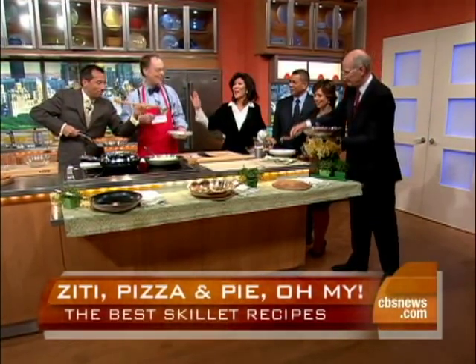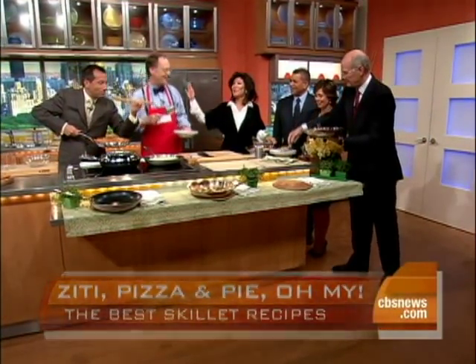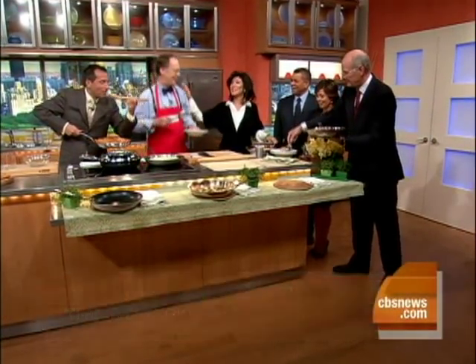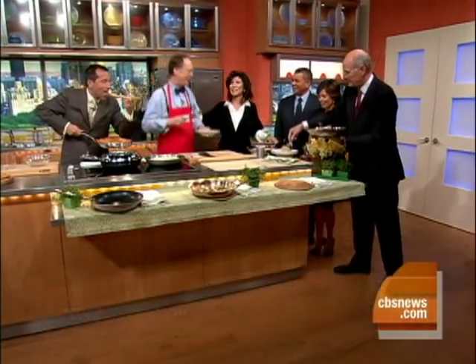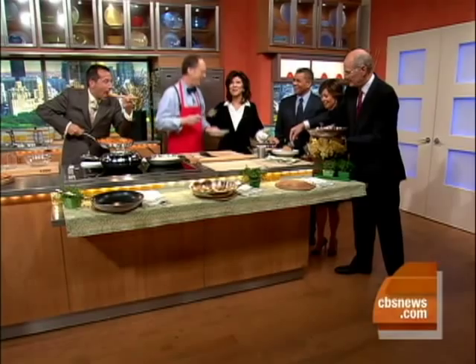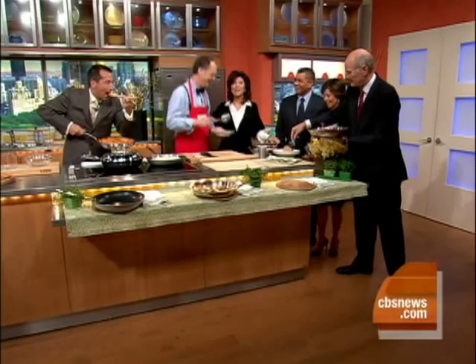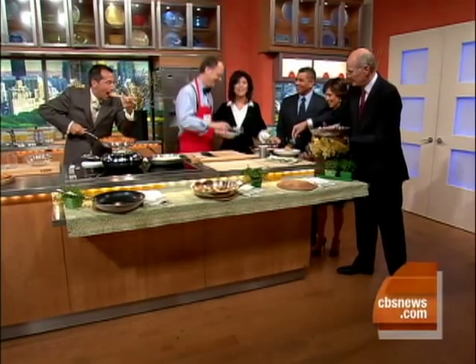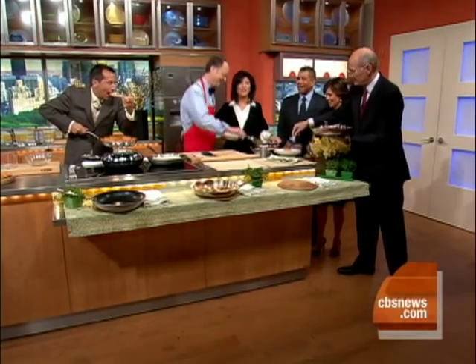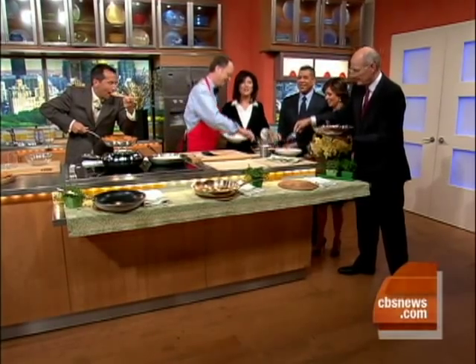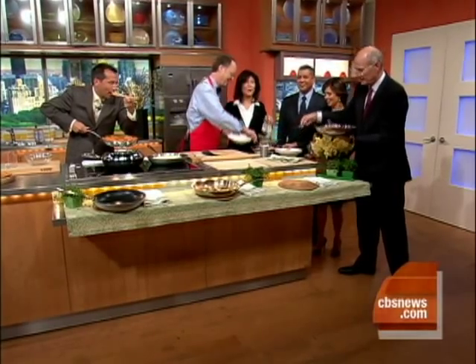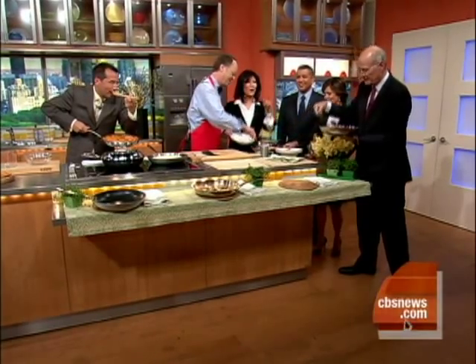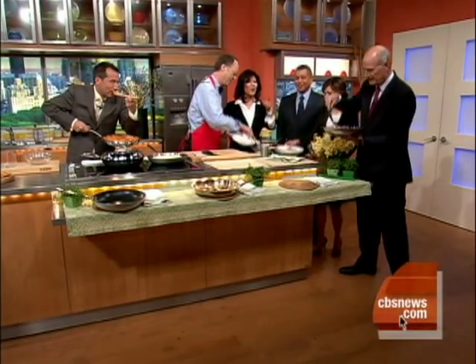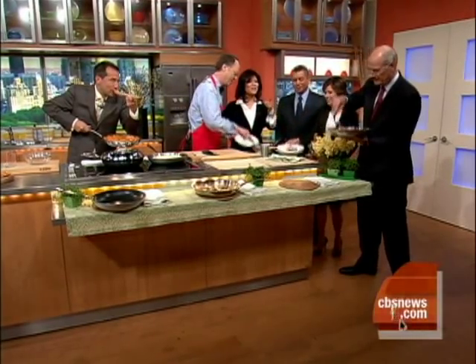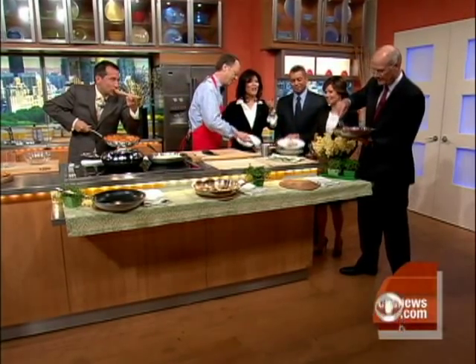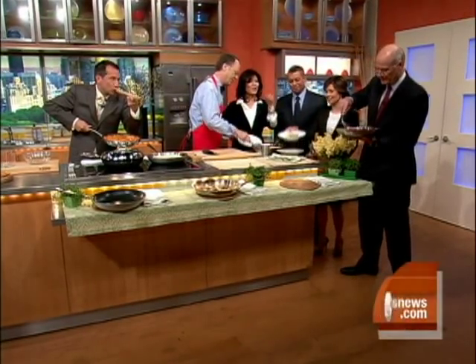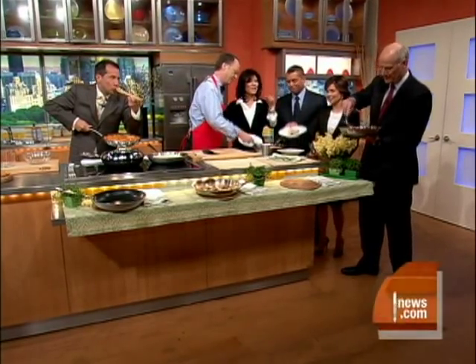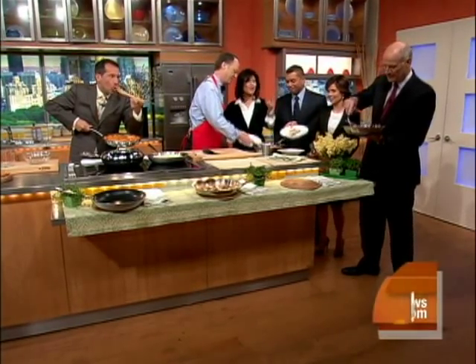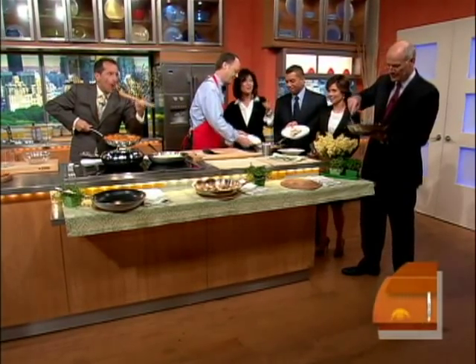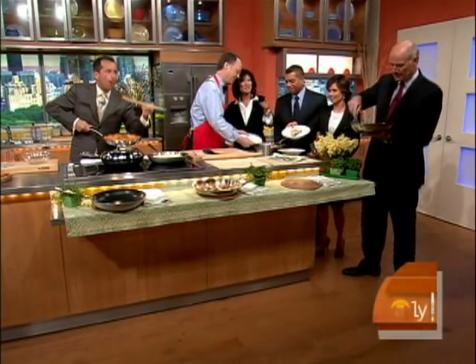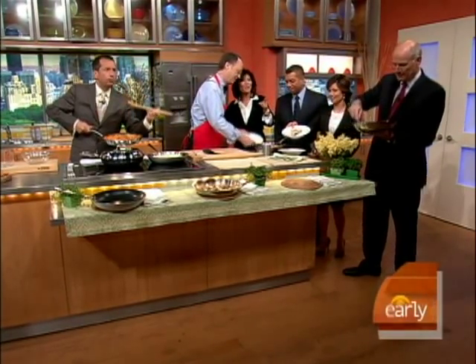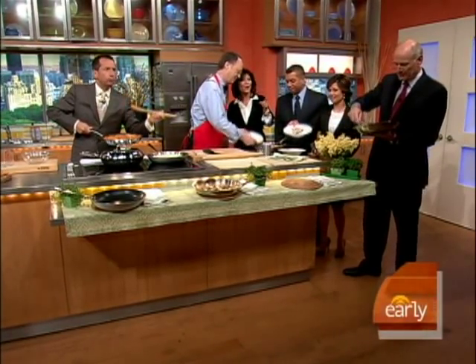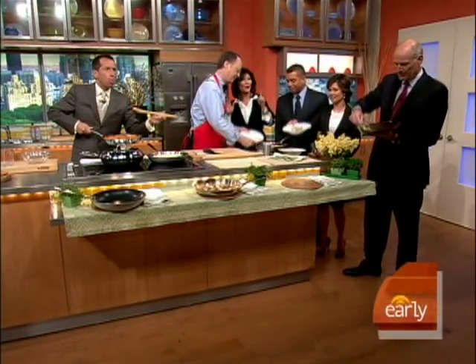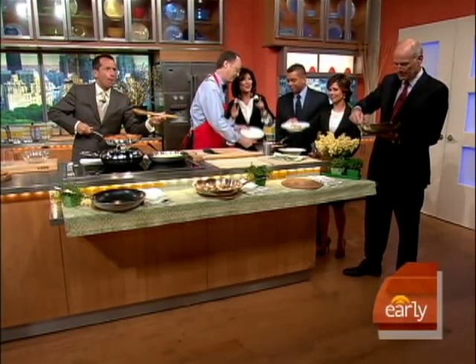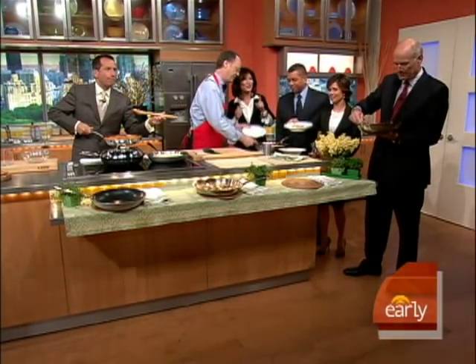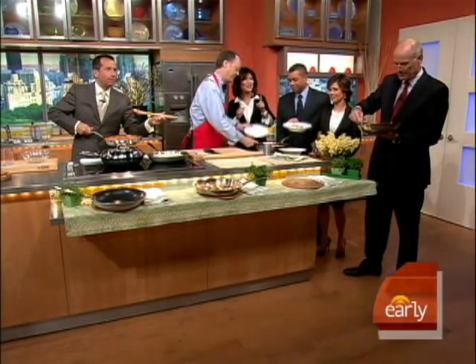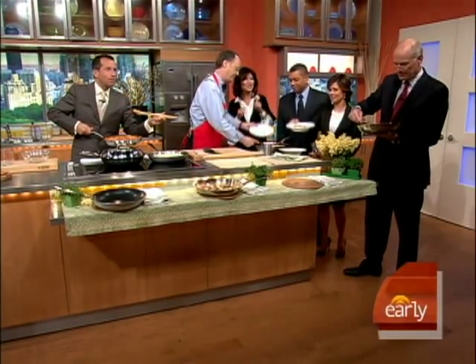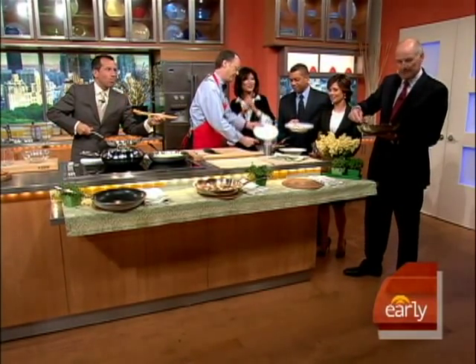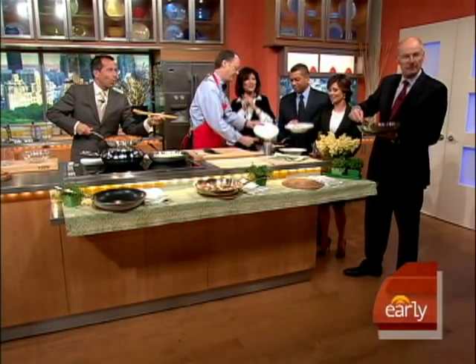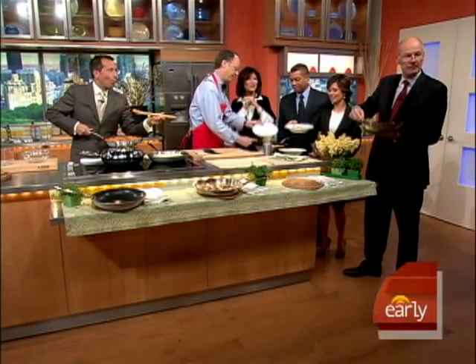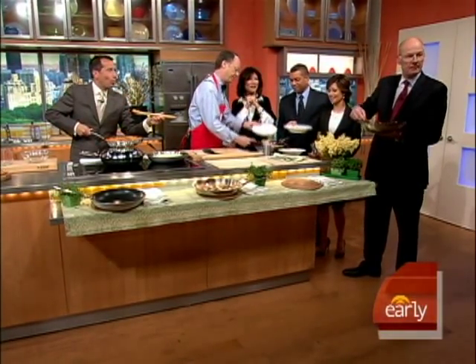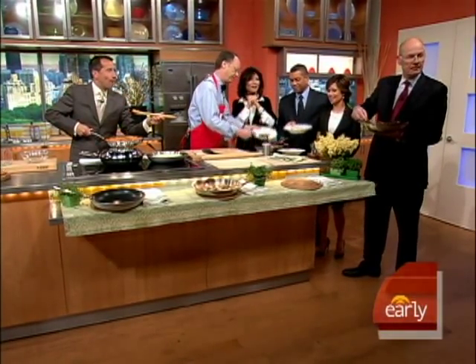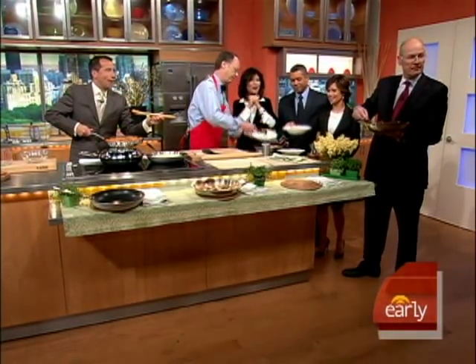Chris Kimball, thanks so much. Go to our website for these recipes and more at earlyshow.cbsnews.com.